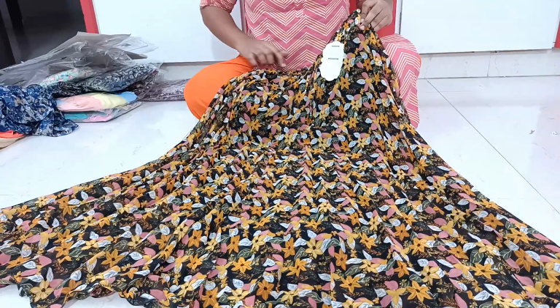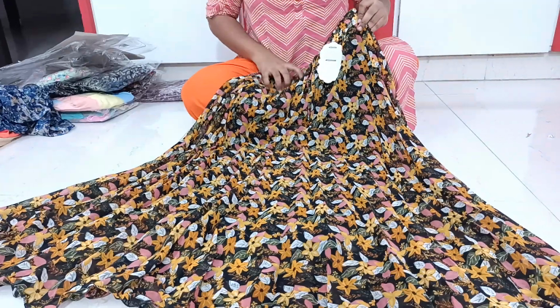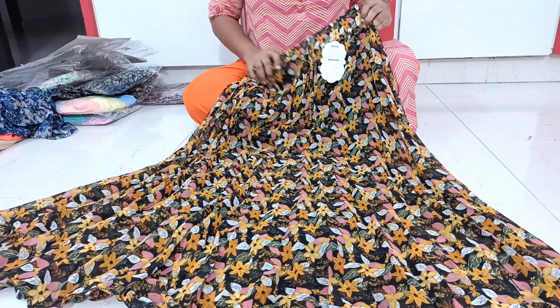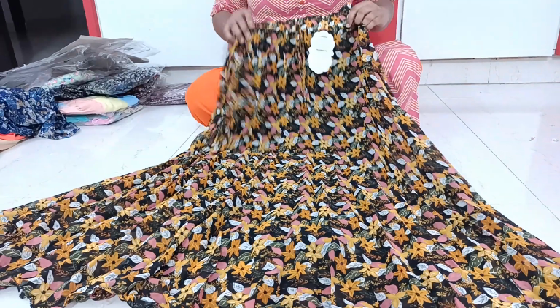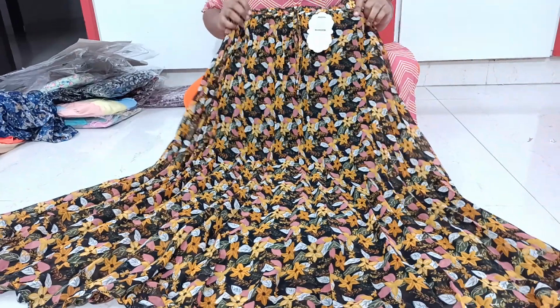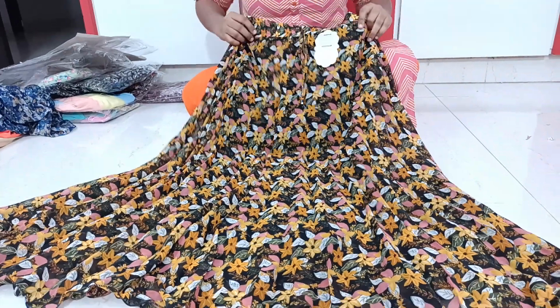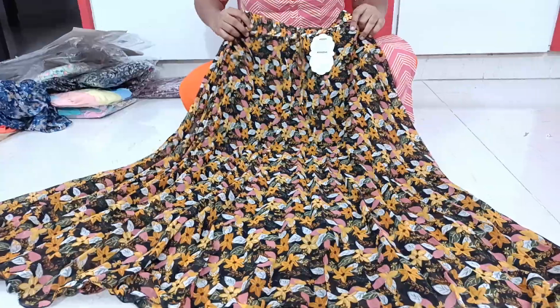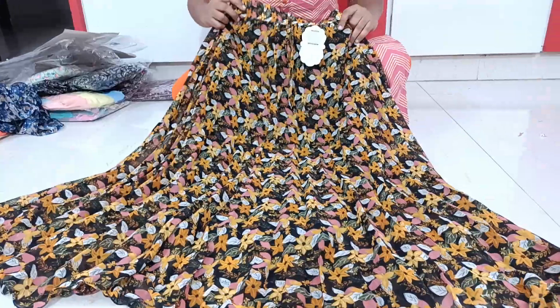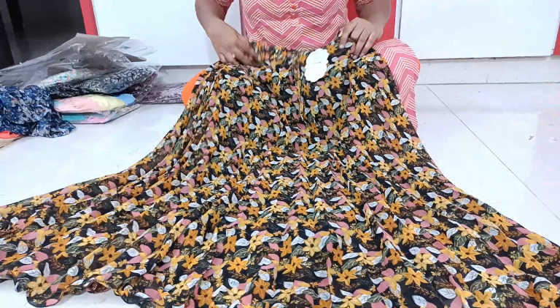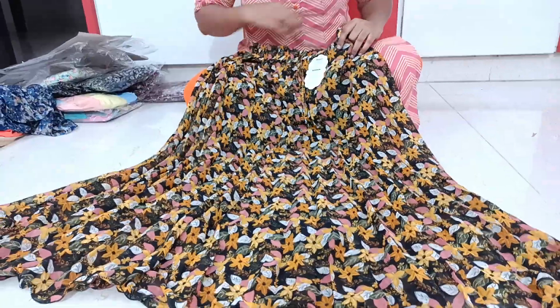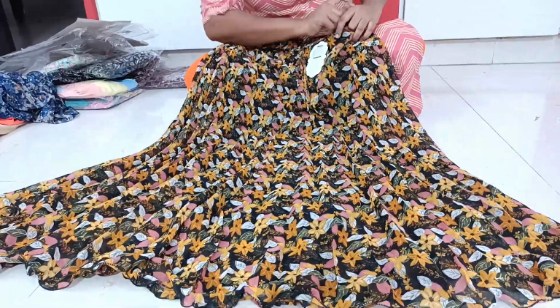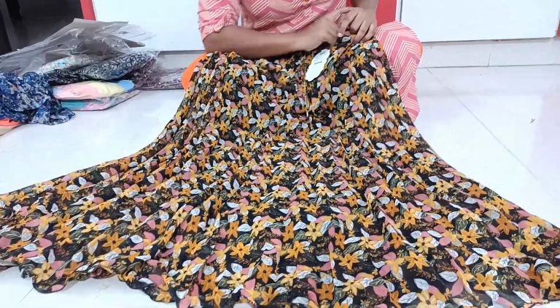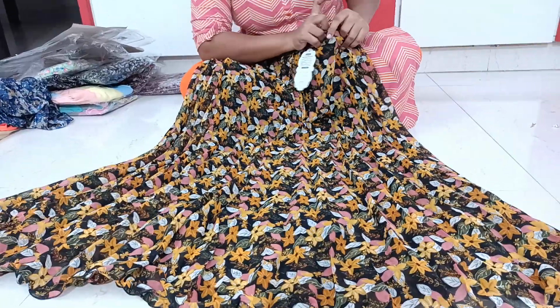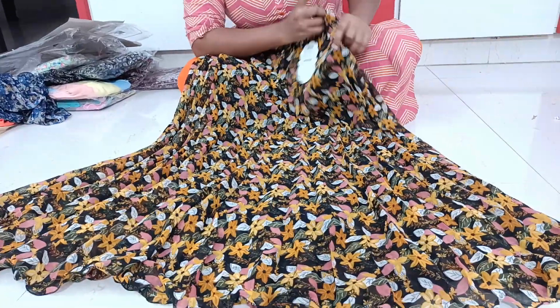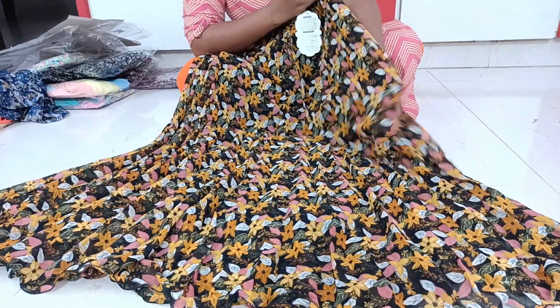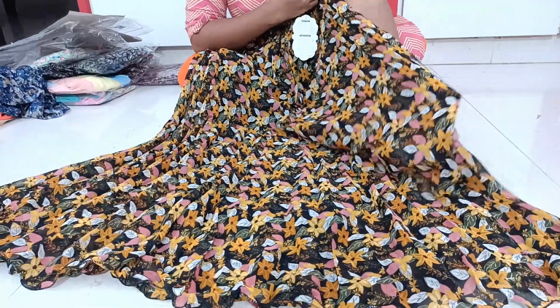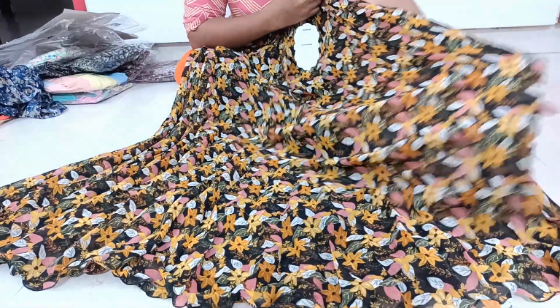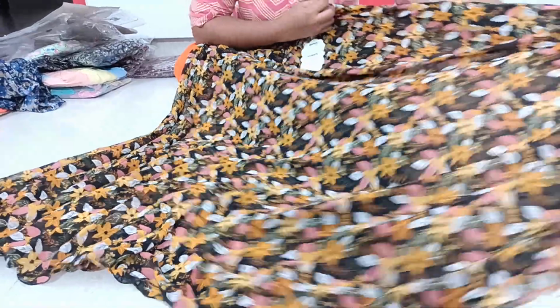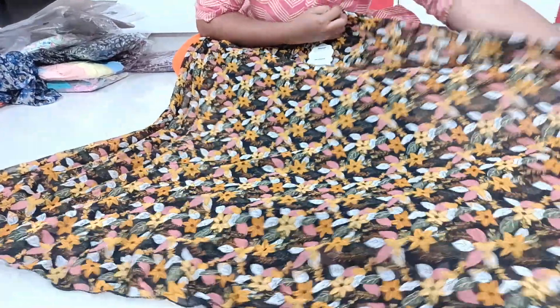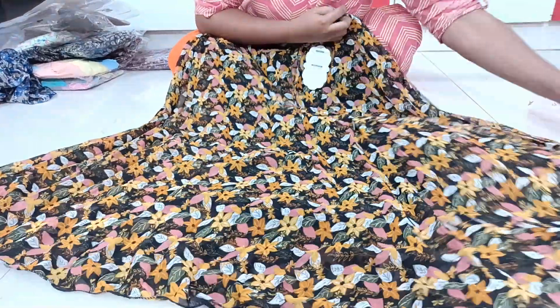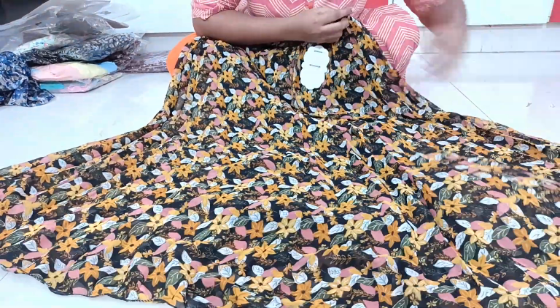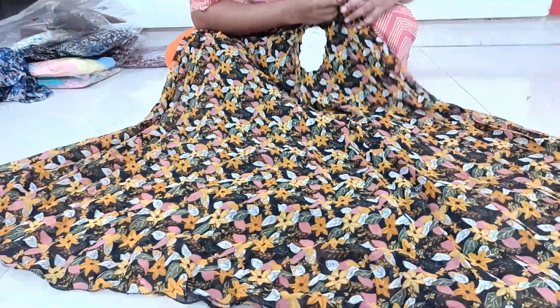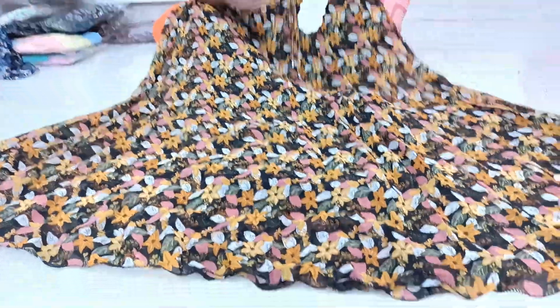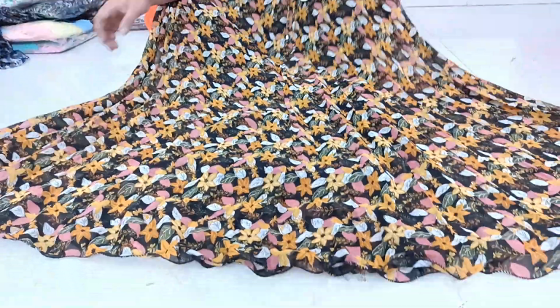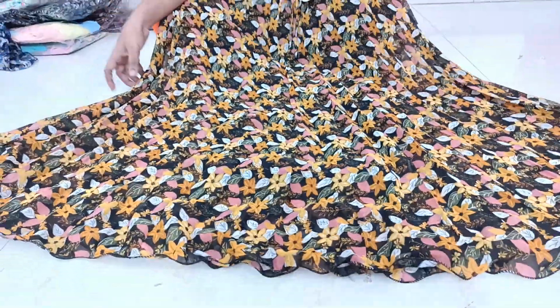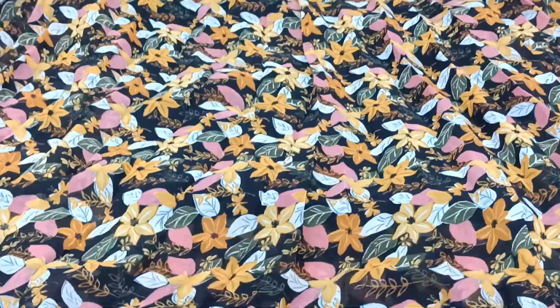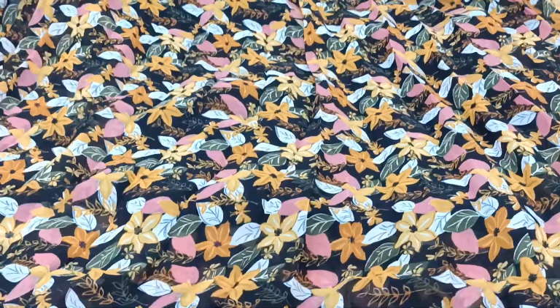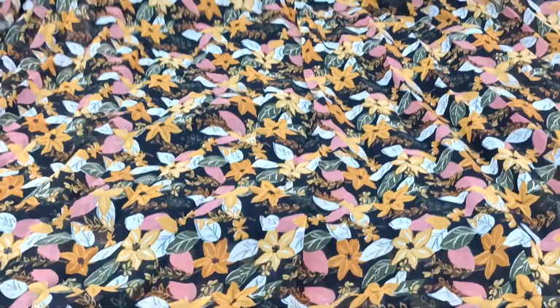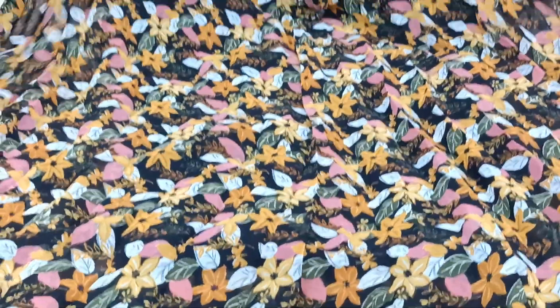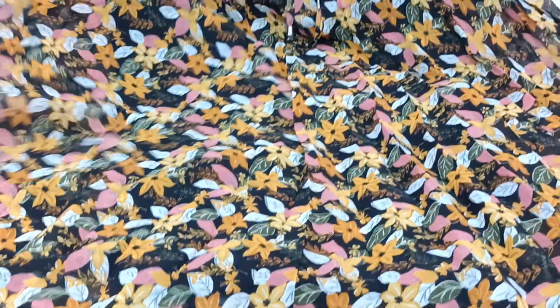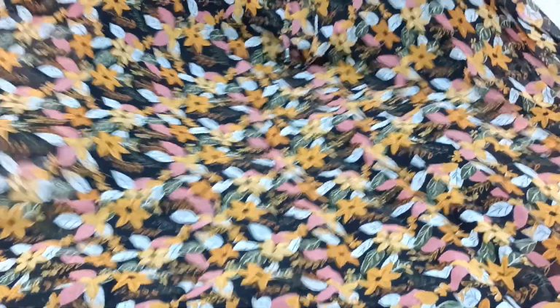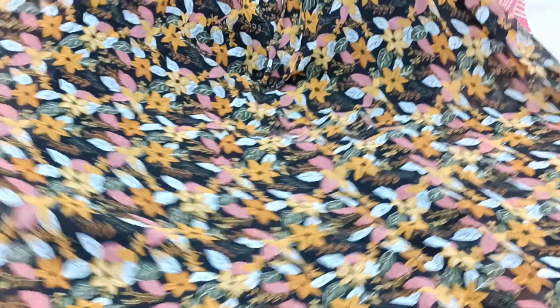Next is a black base, multi-color — it is a very beautiful gown.